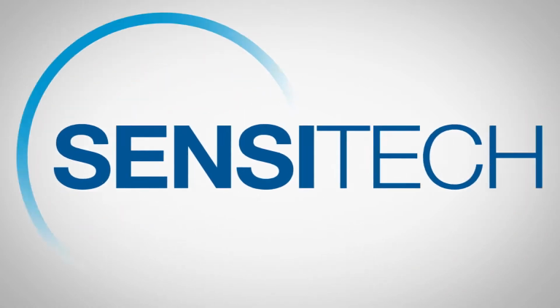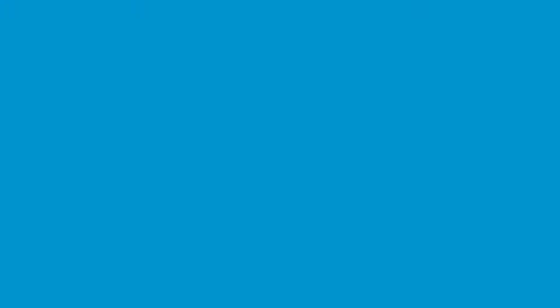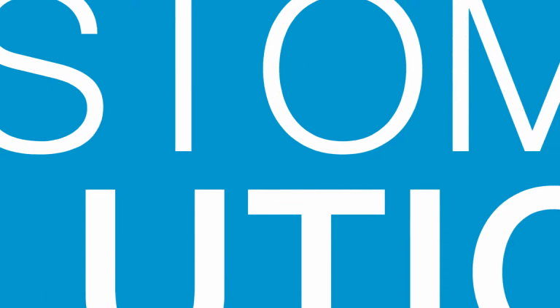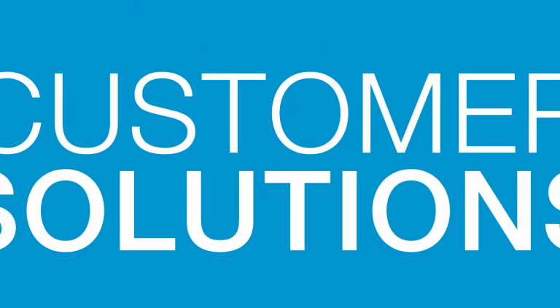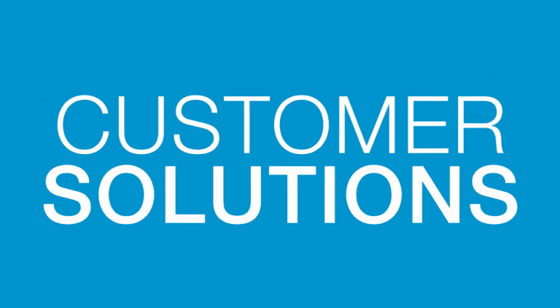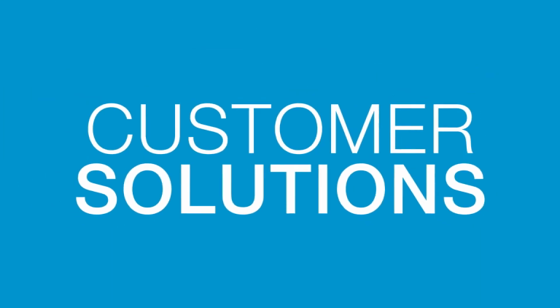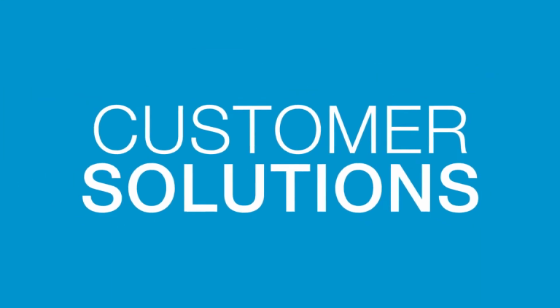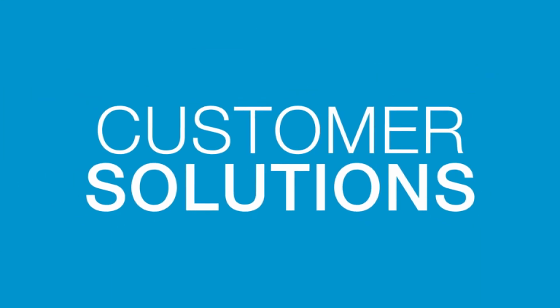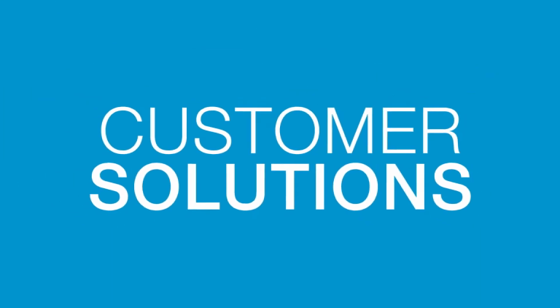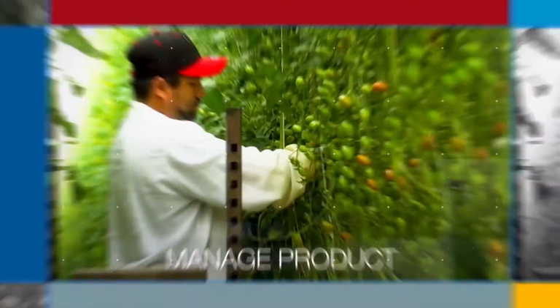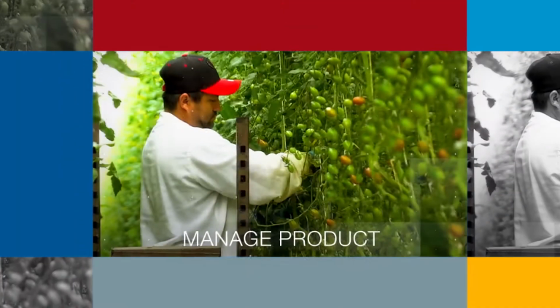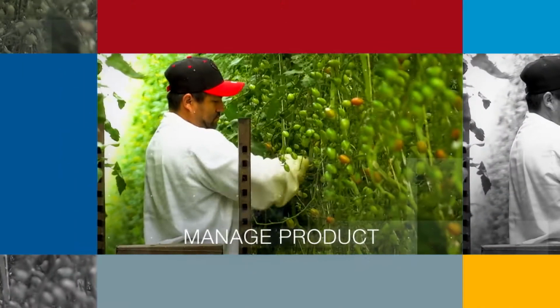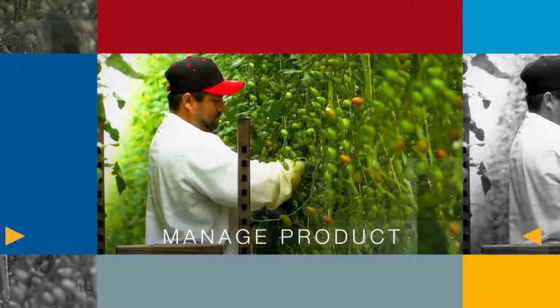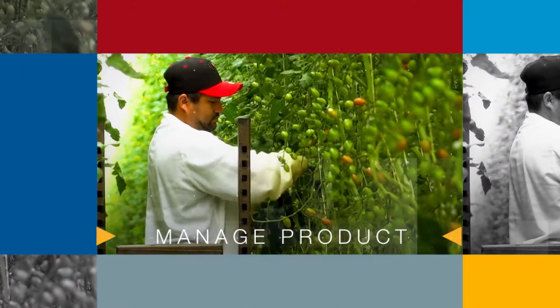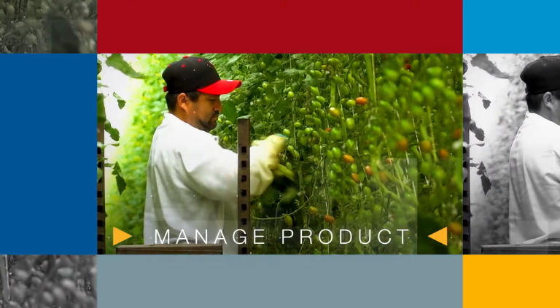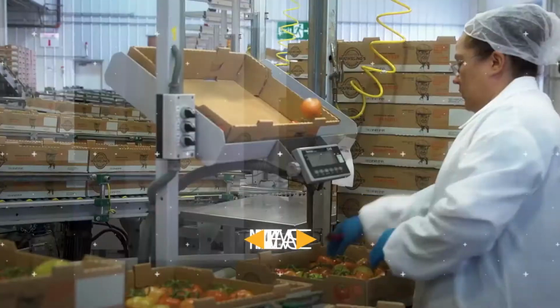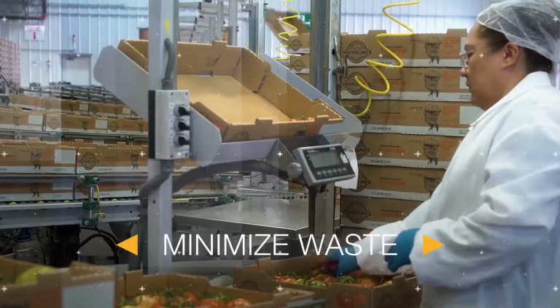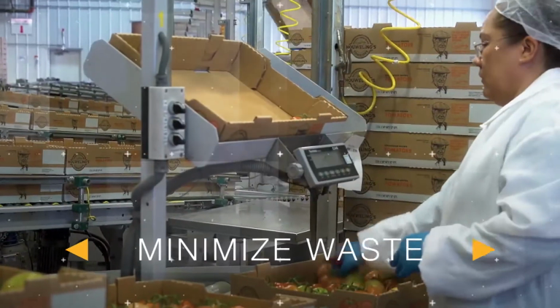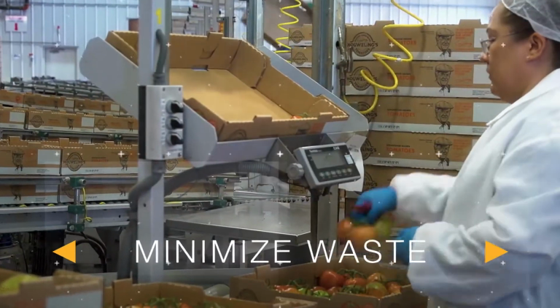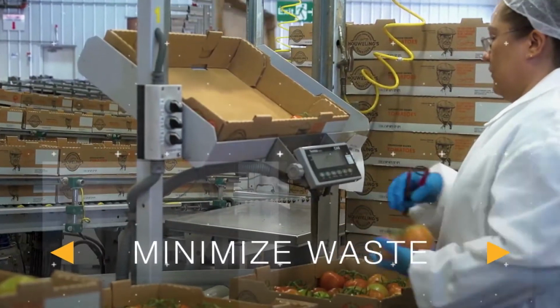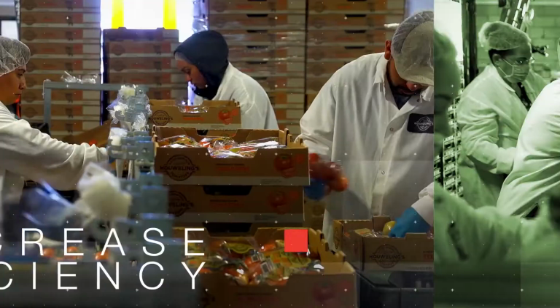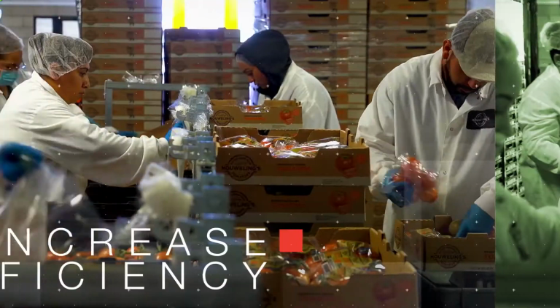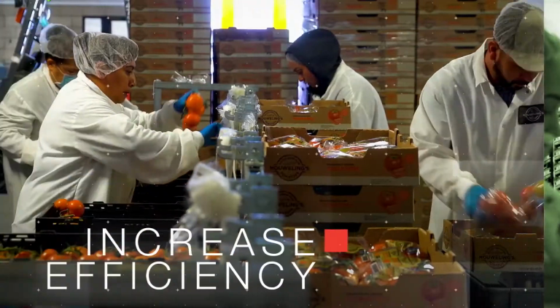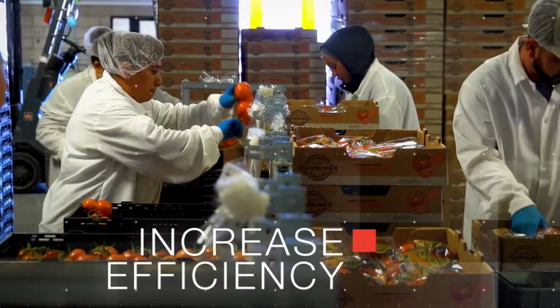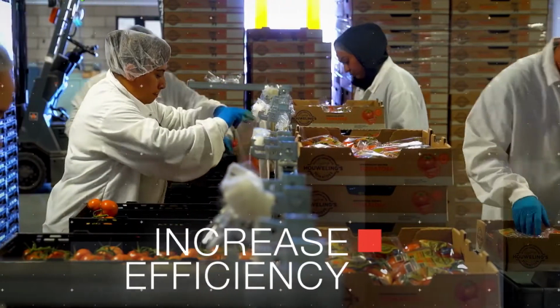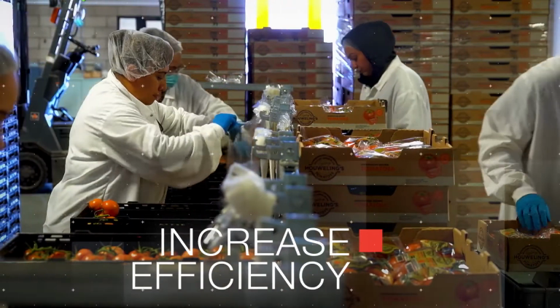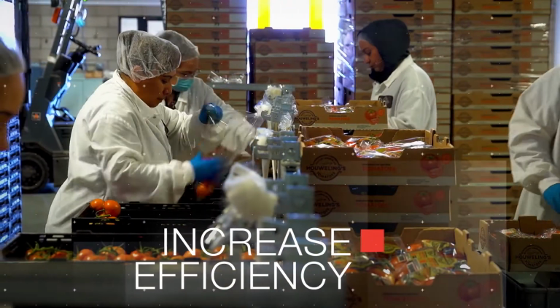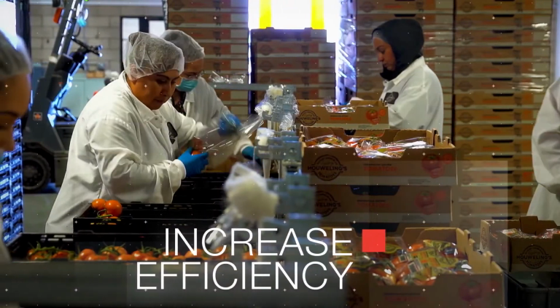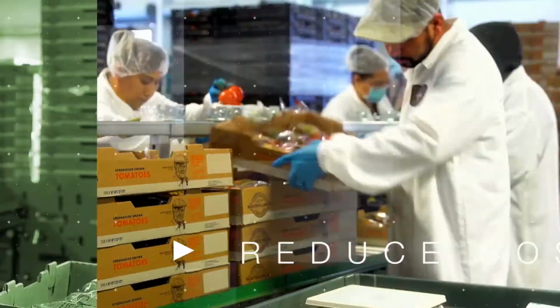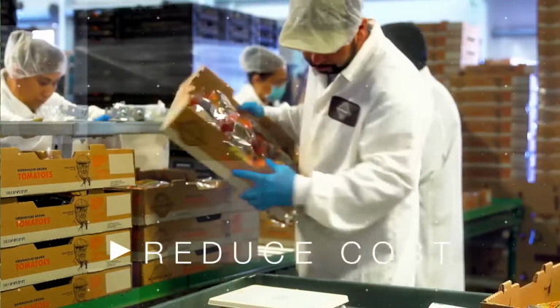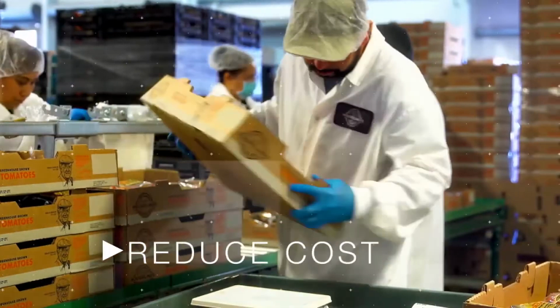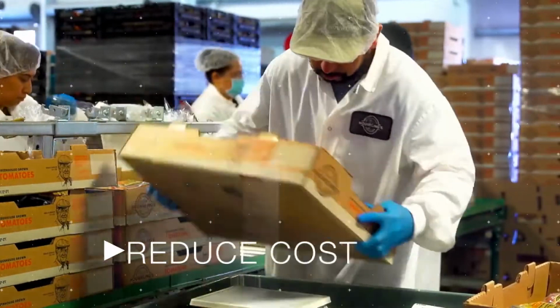Sensitec customer solutions help you manage product, minimize waste, increase efficiency and reduce cost.